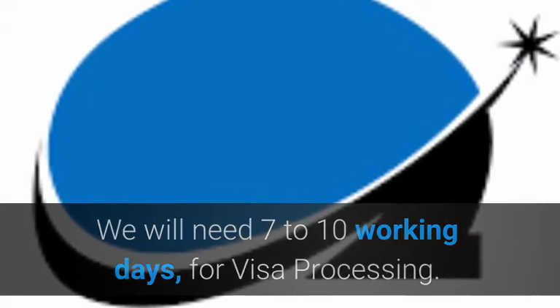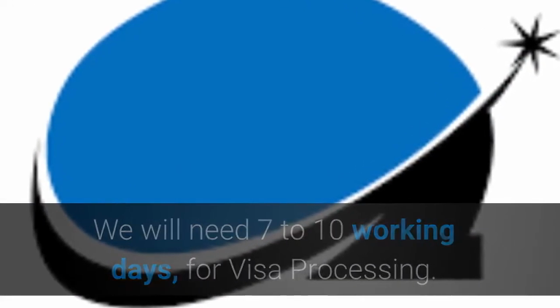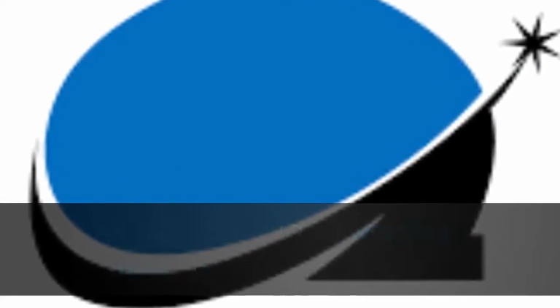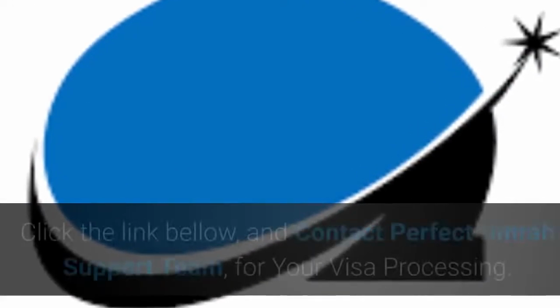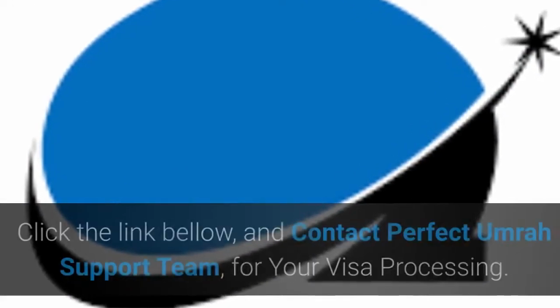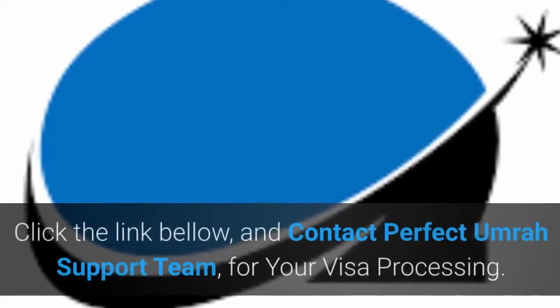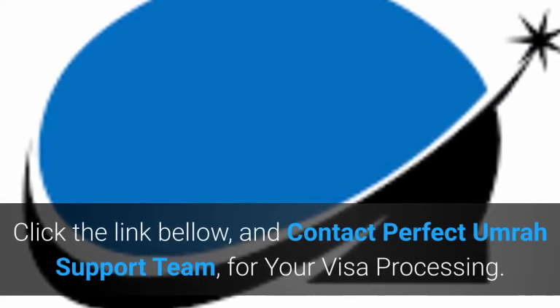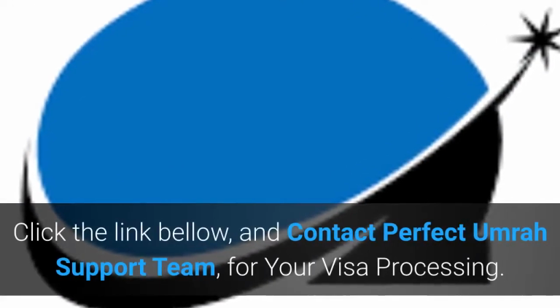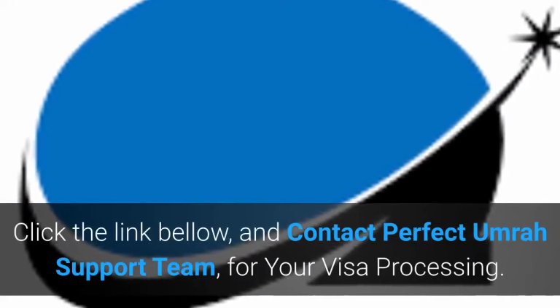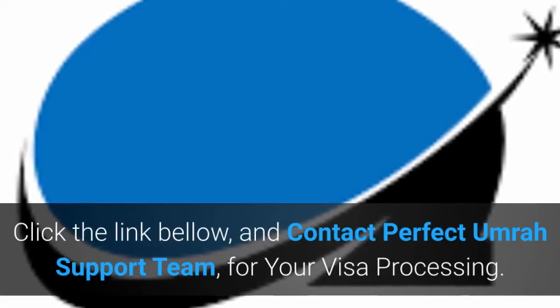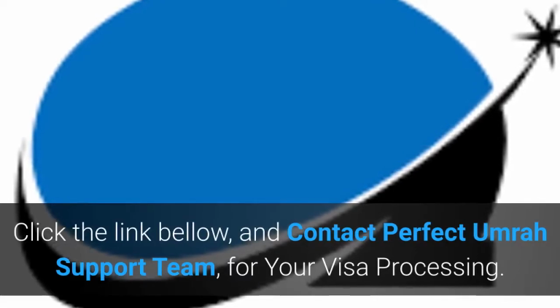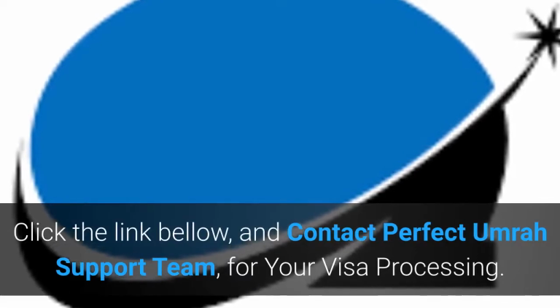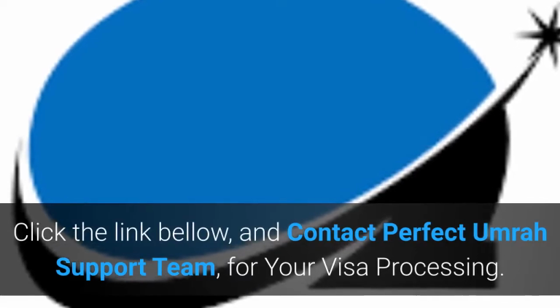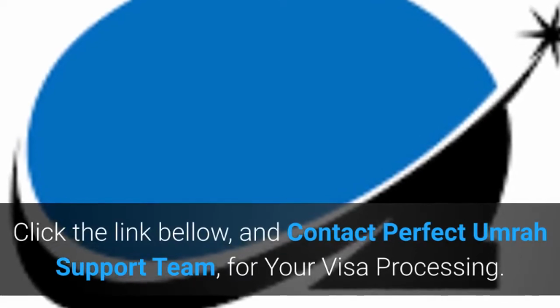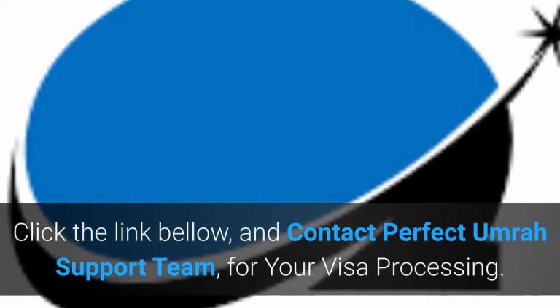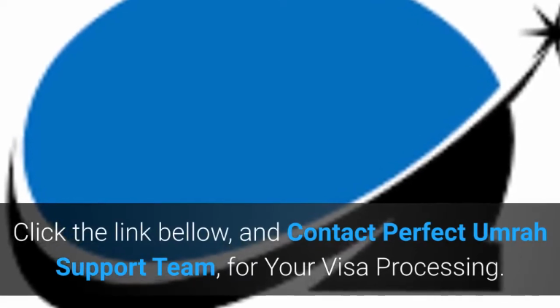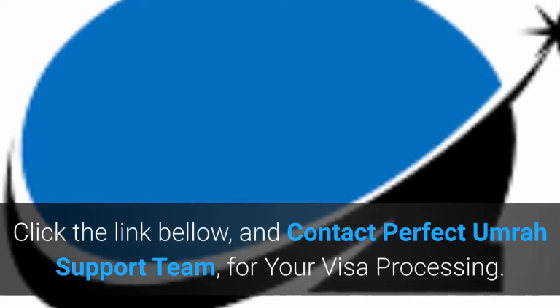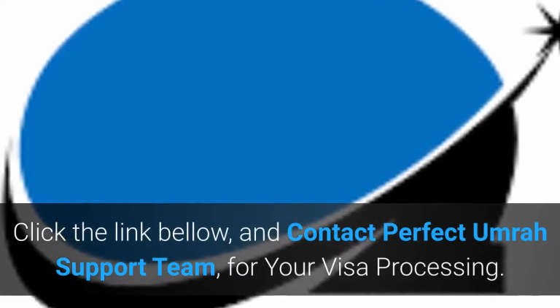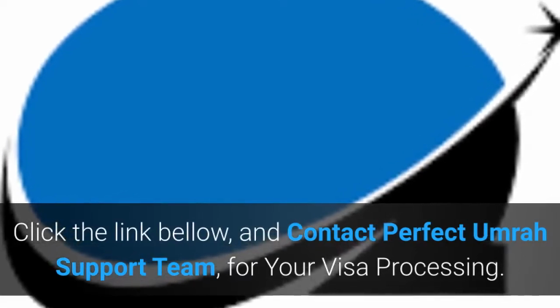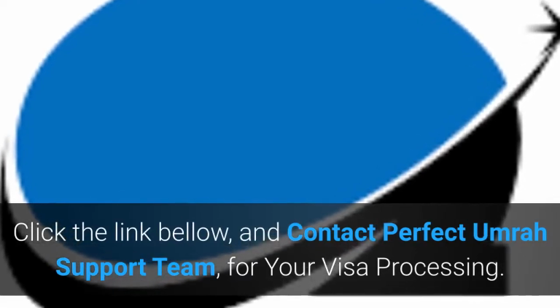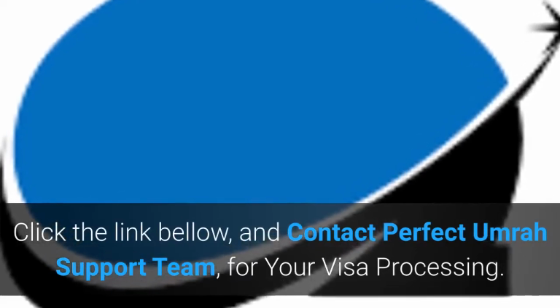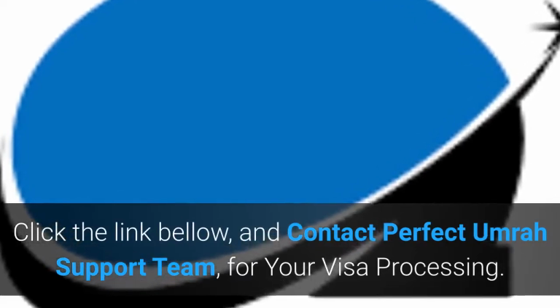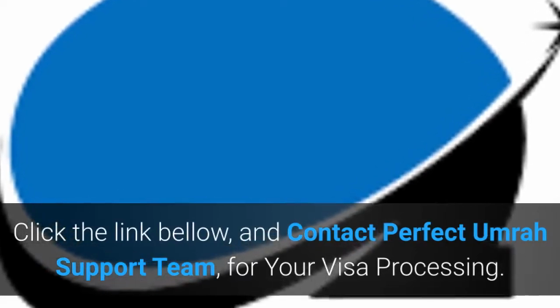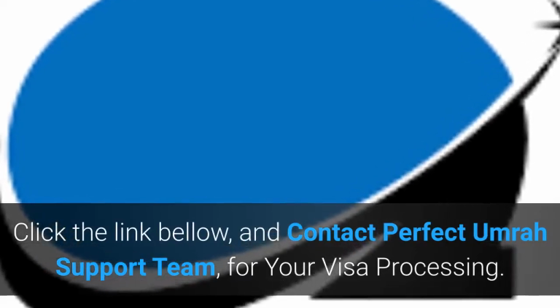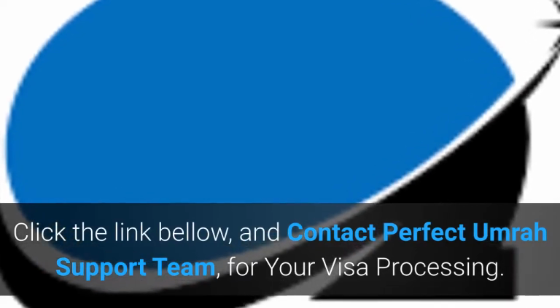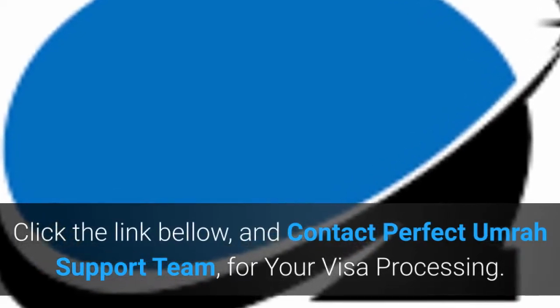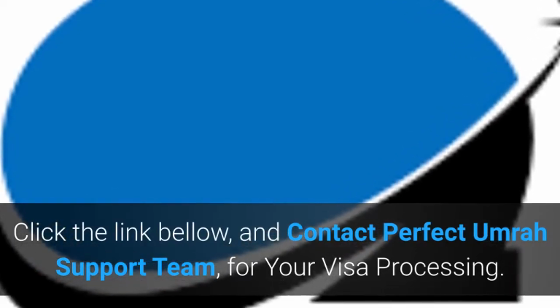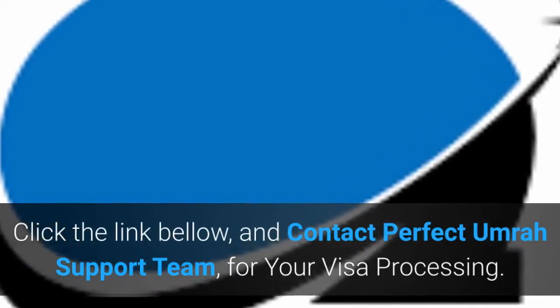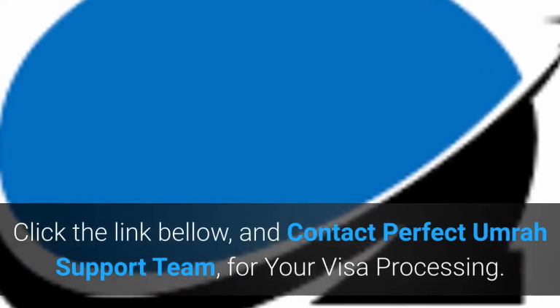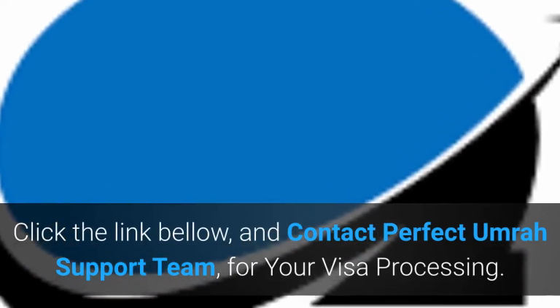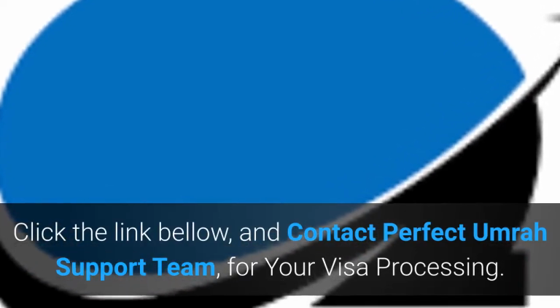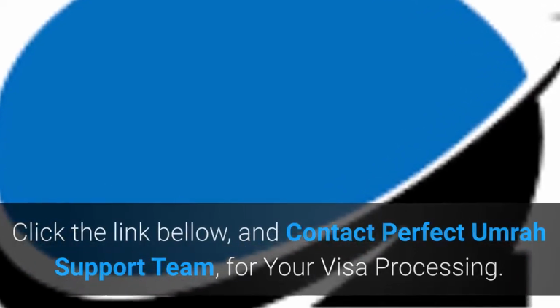Click the link below and contact Perfect Umrah Support Team for your visa processing.